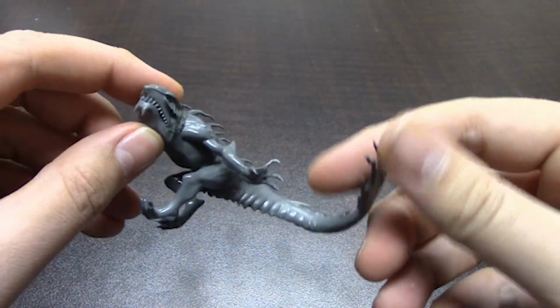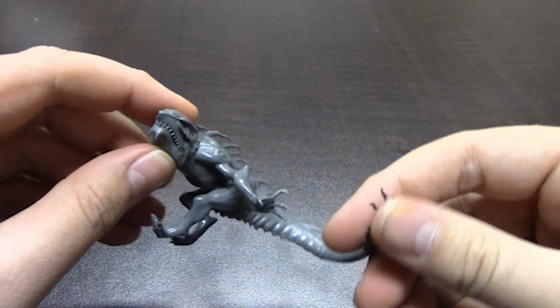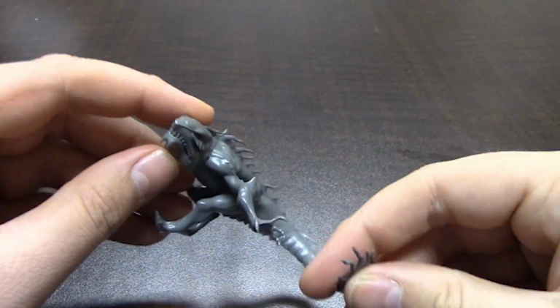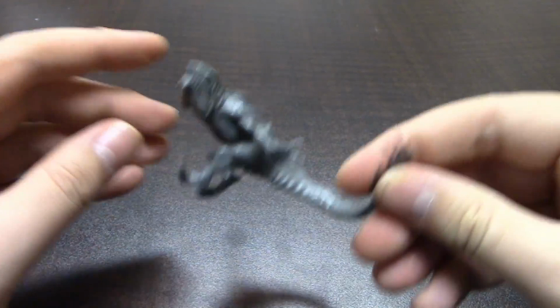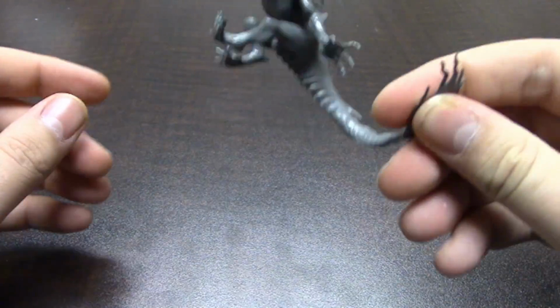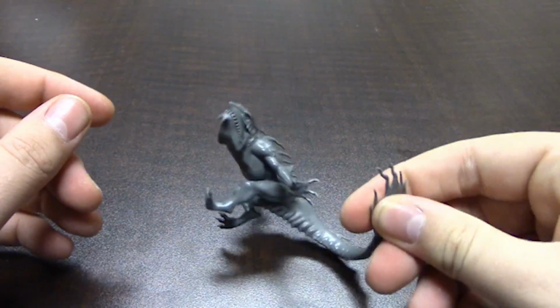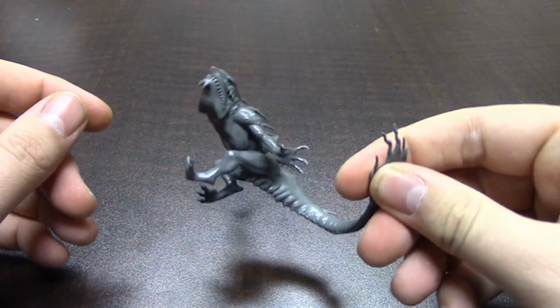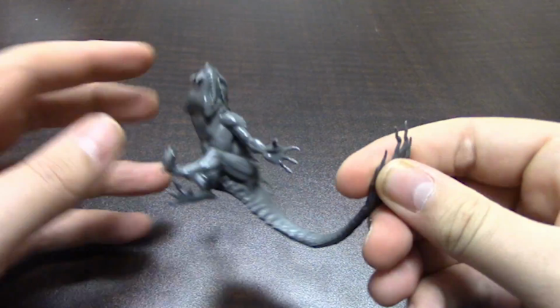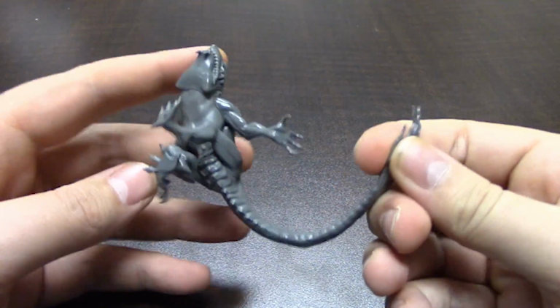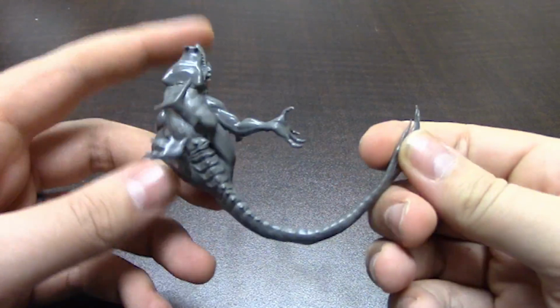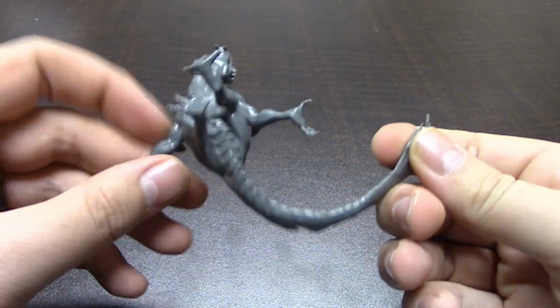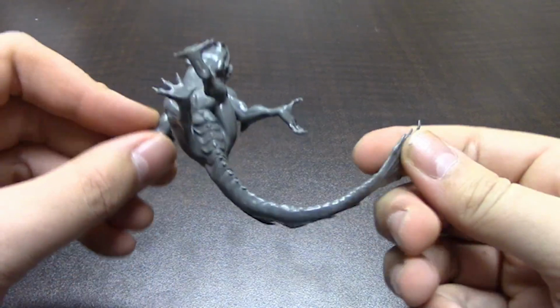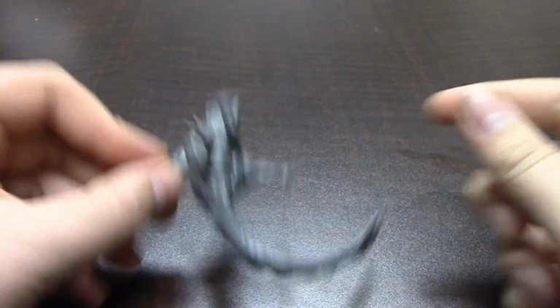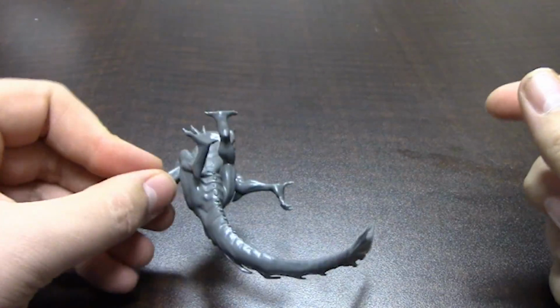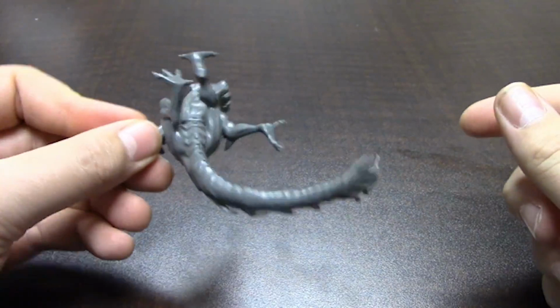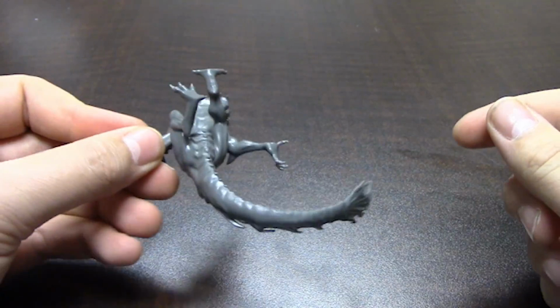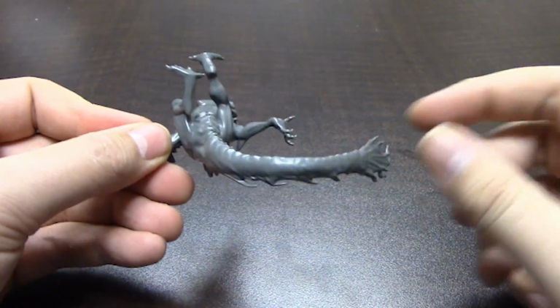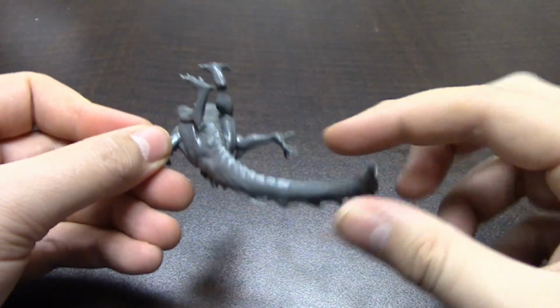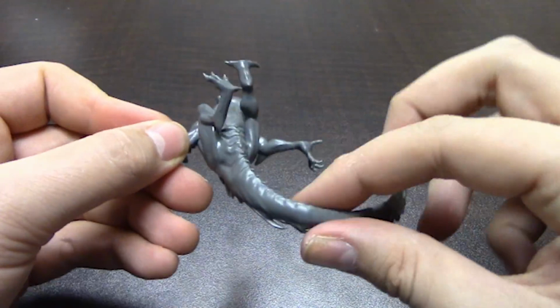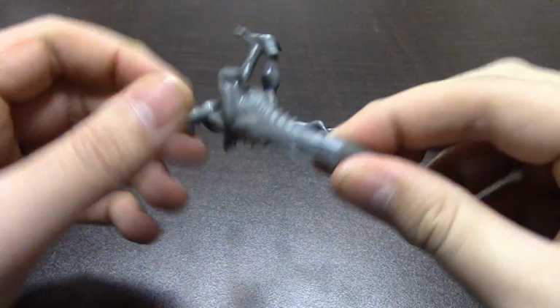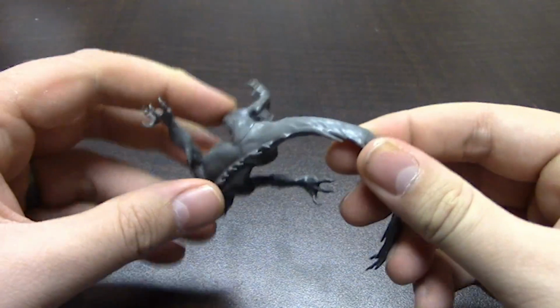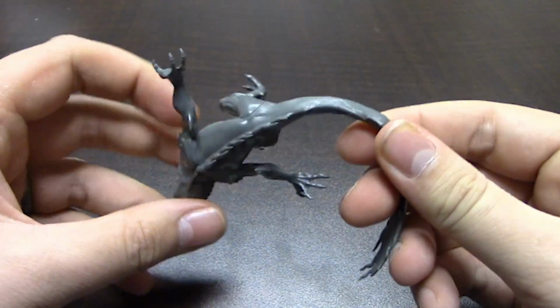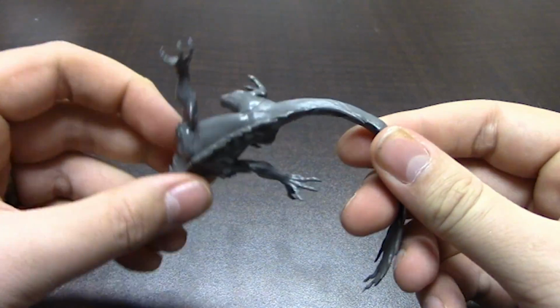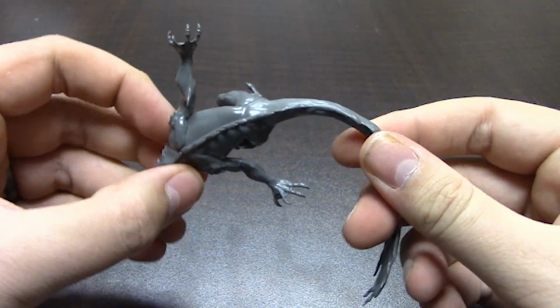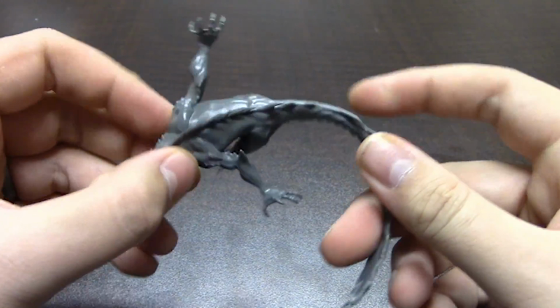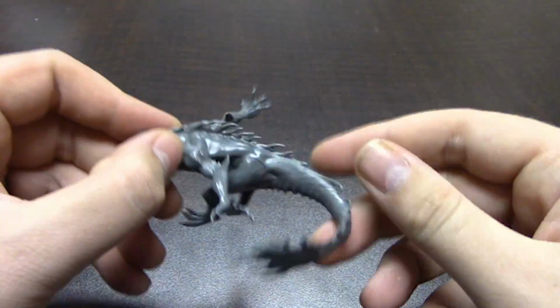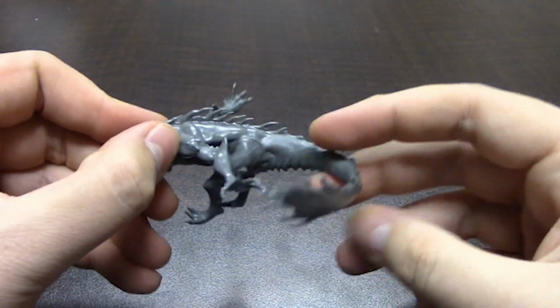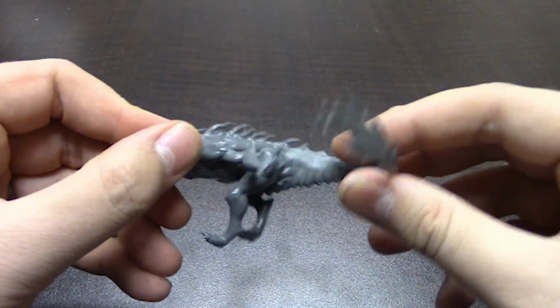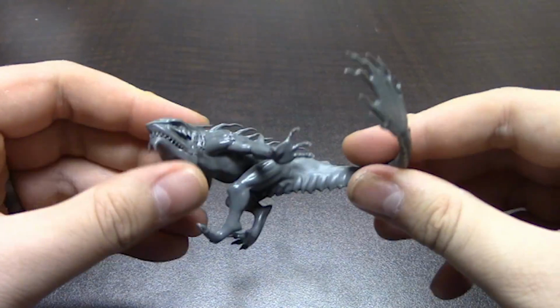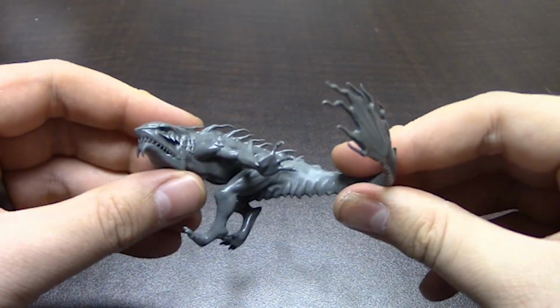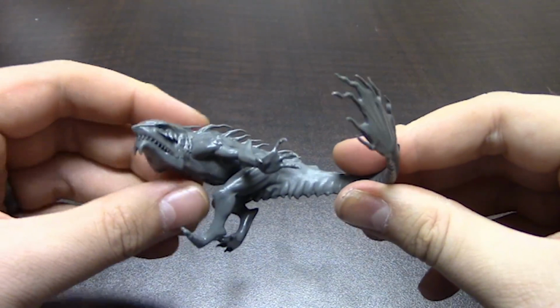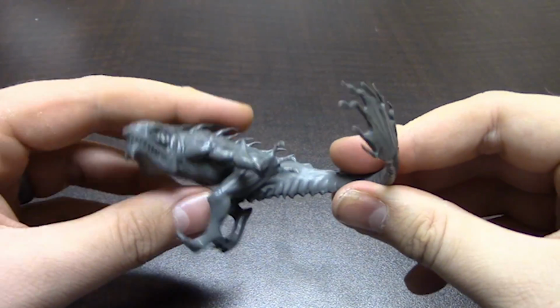And I can of course be a little rough with it, and it's still okay.